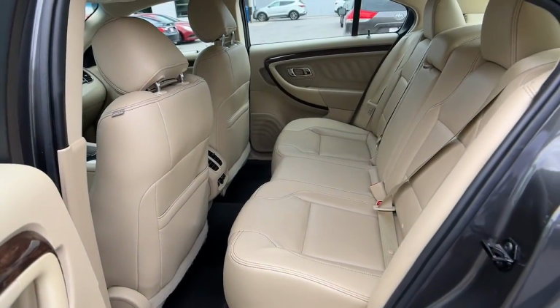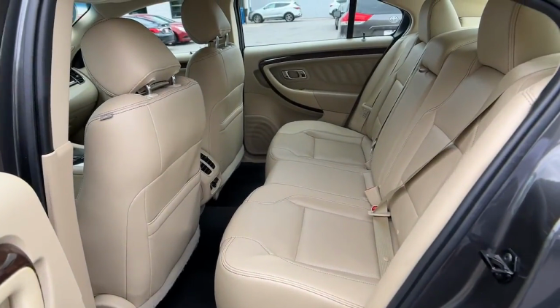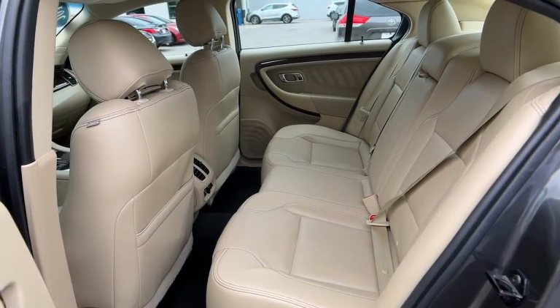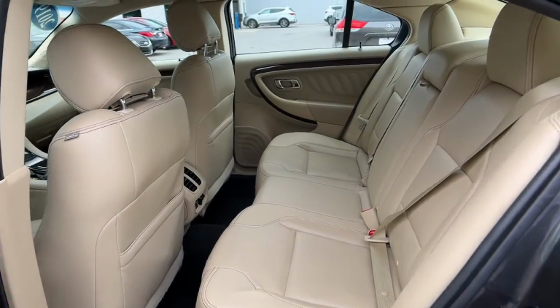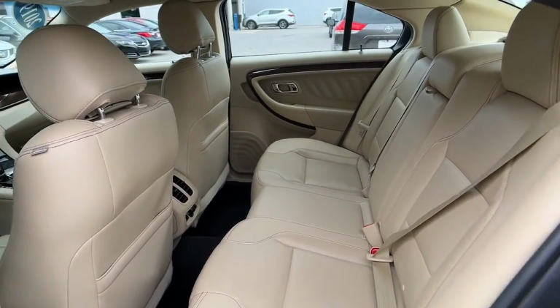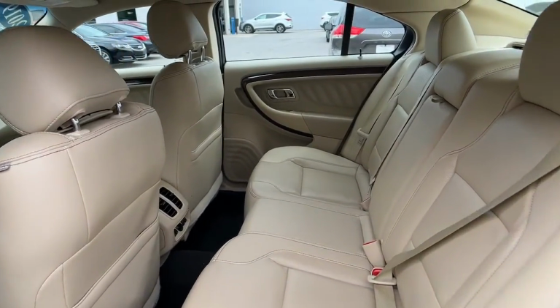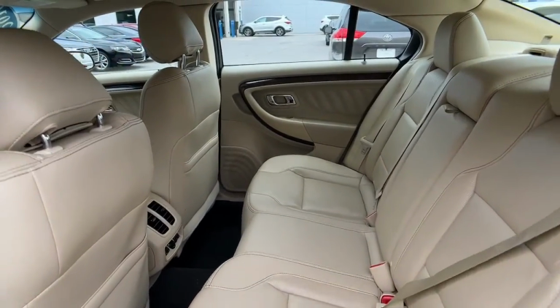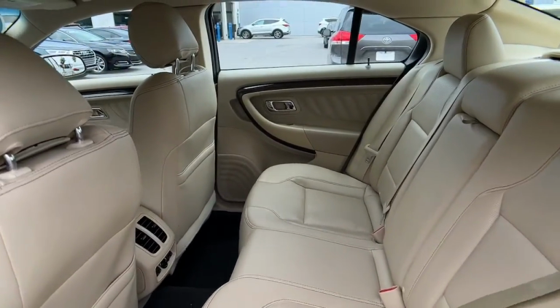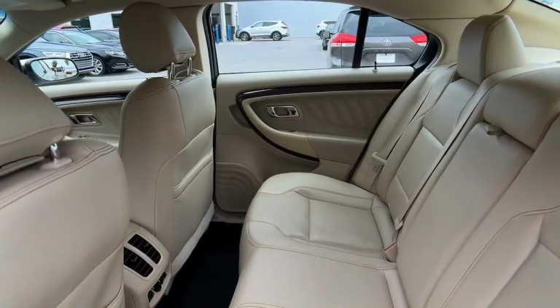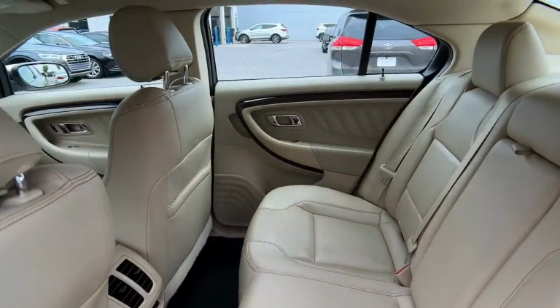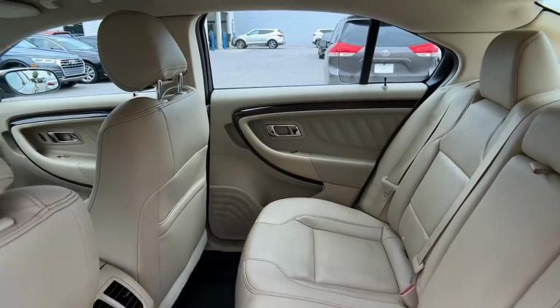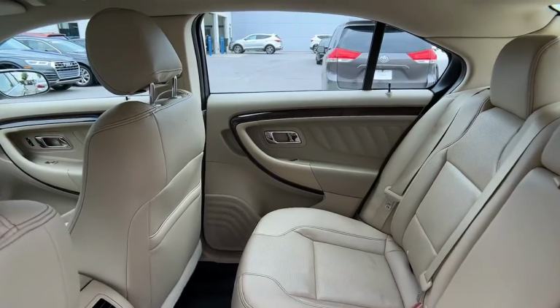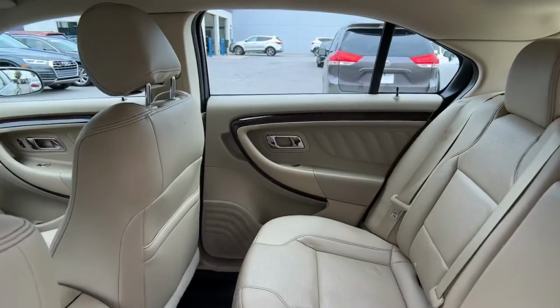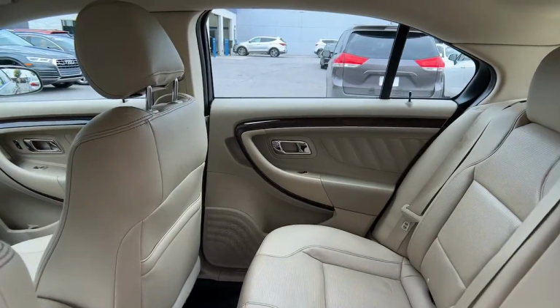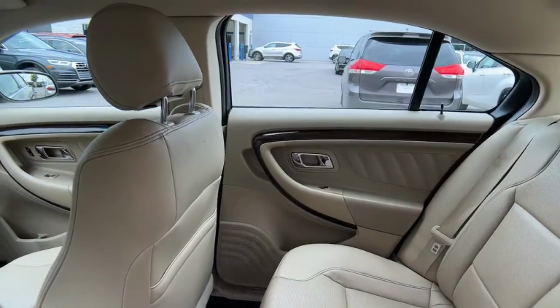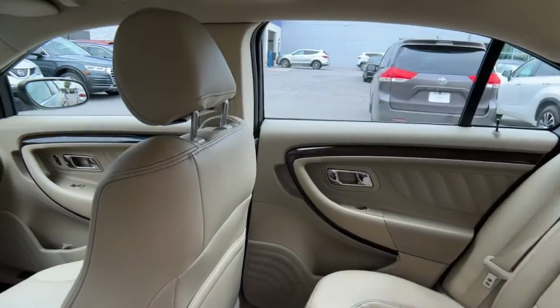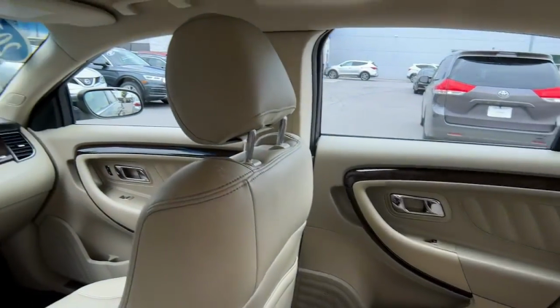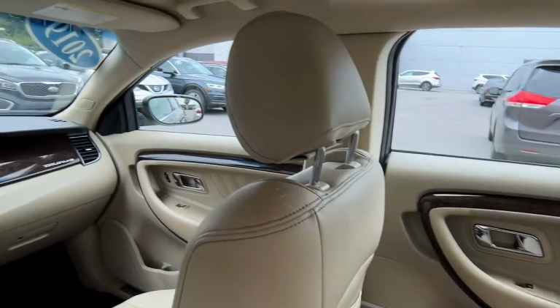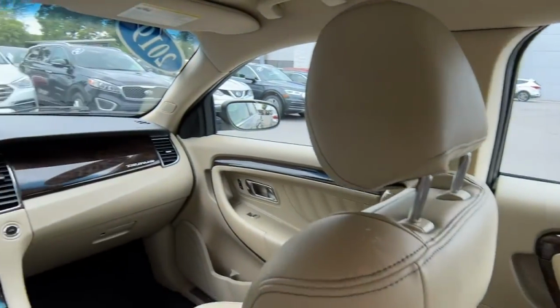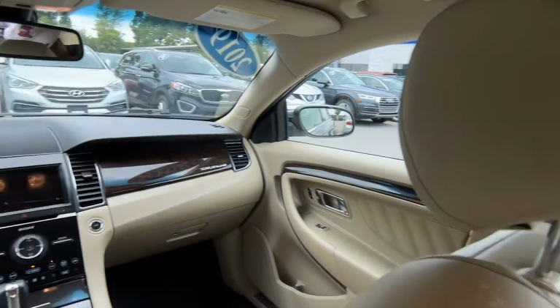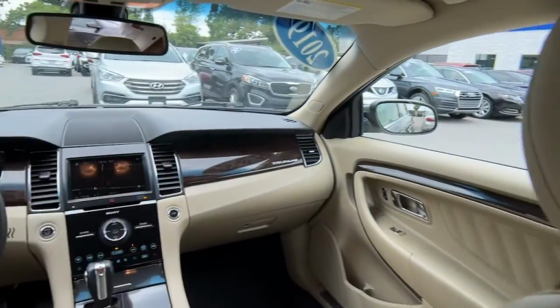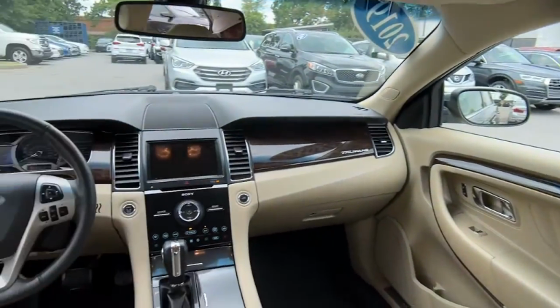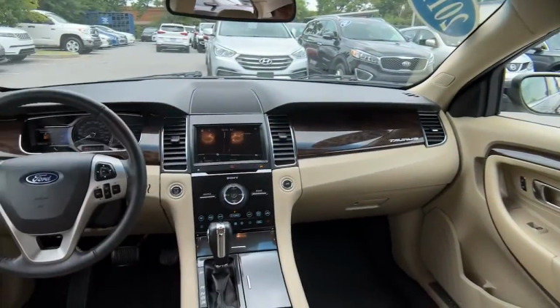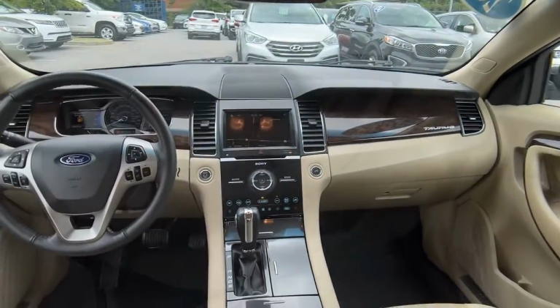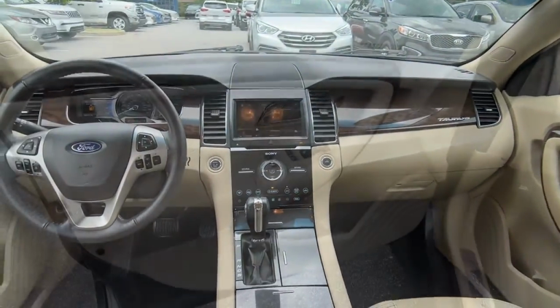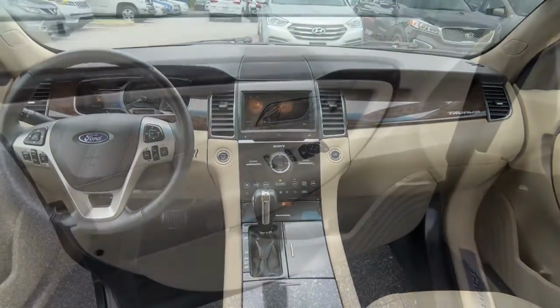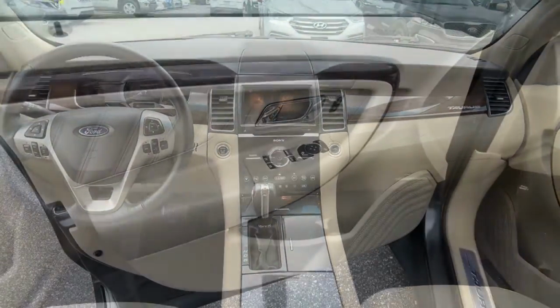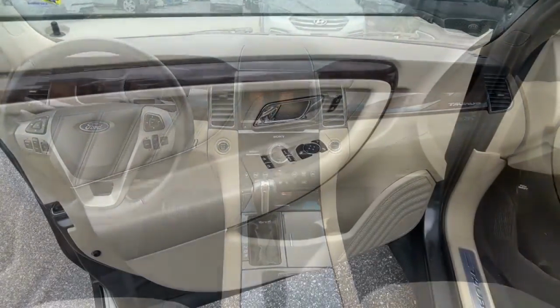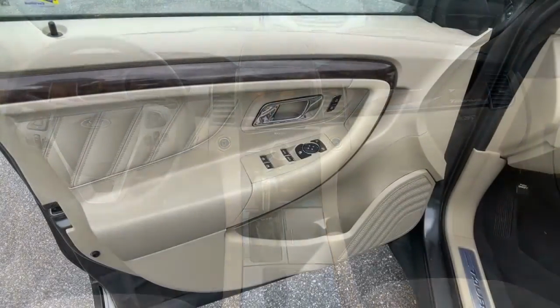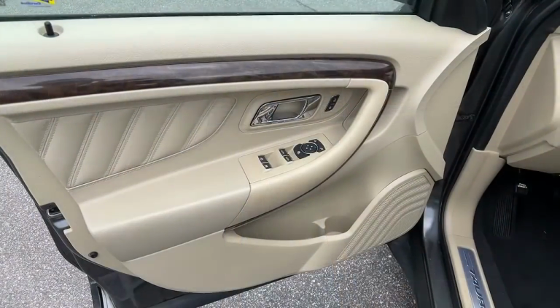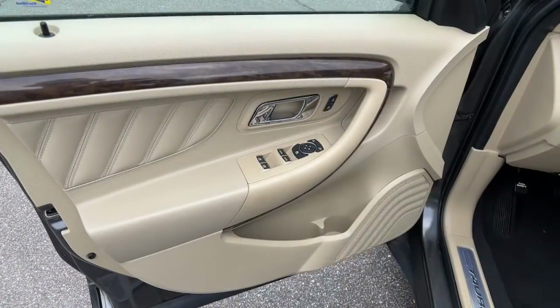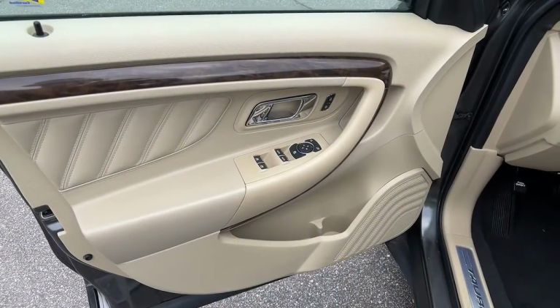Satellite radio, premium sound system, cooled front seat, backup camera.